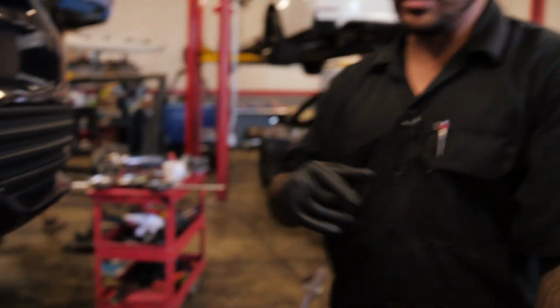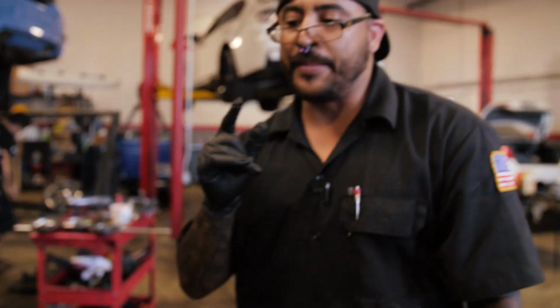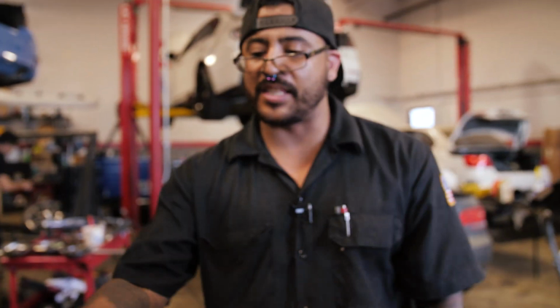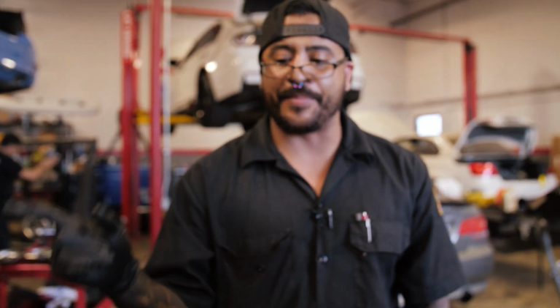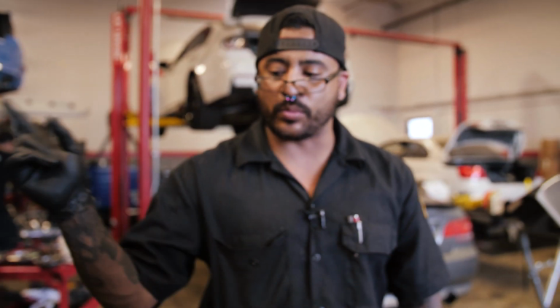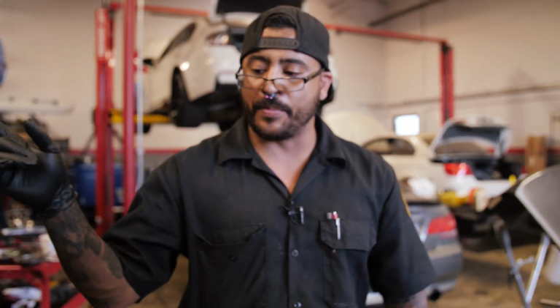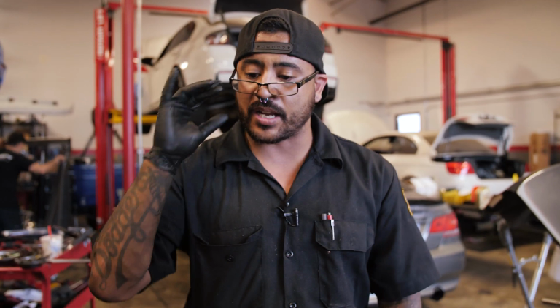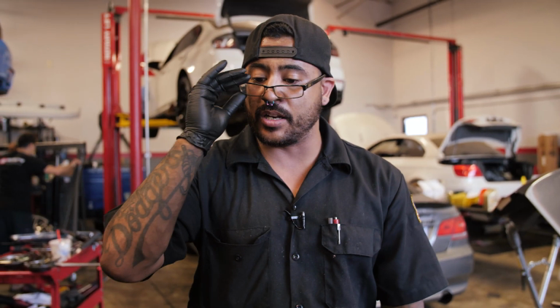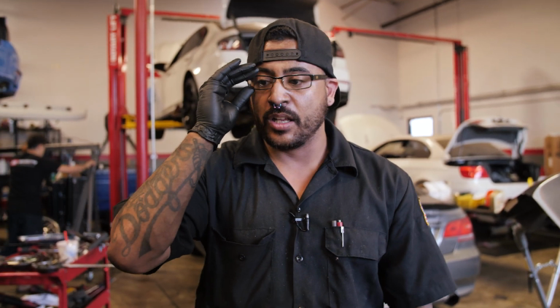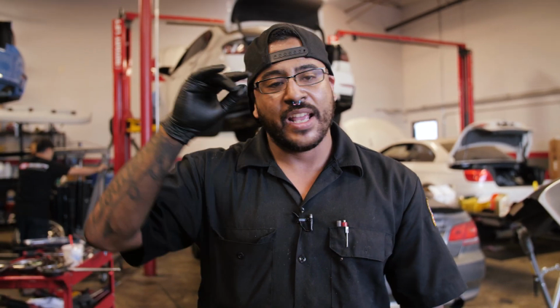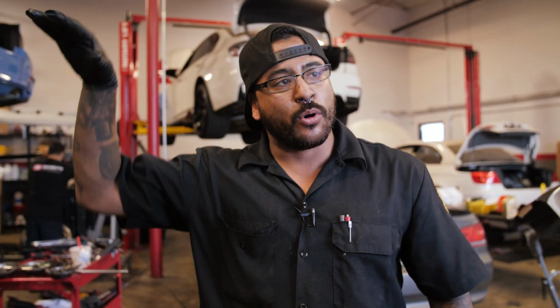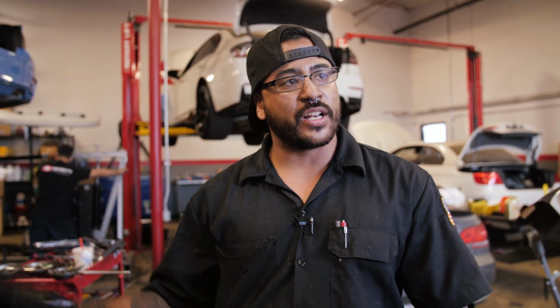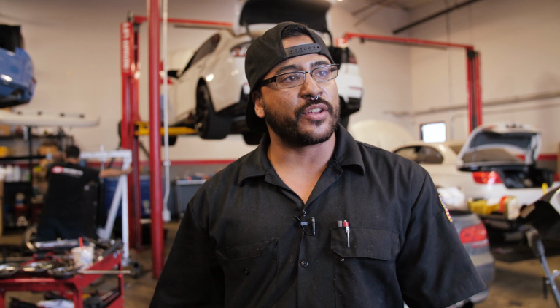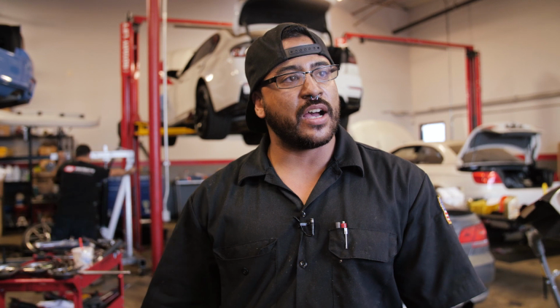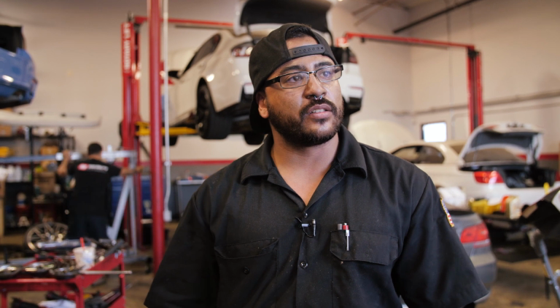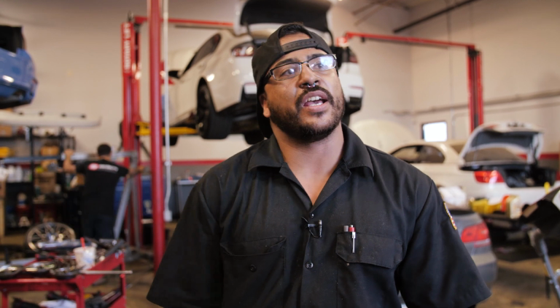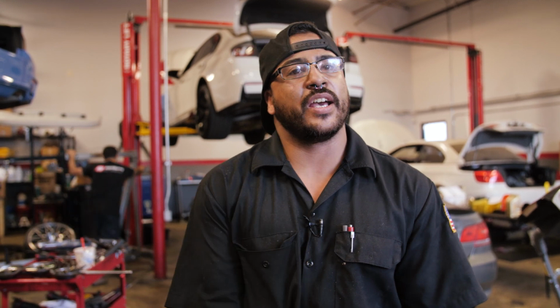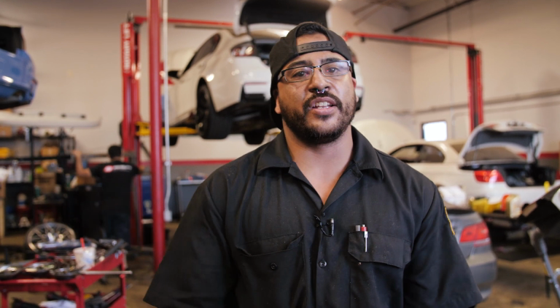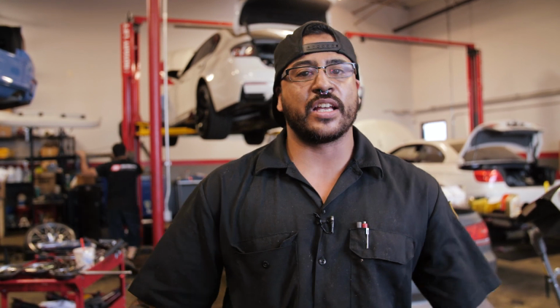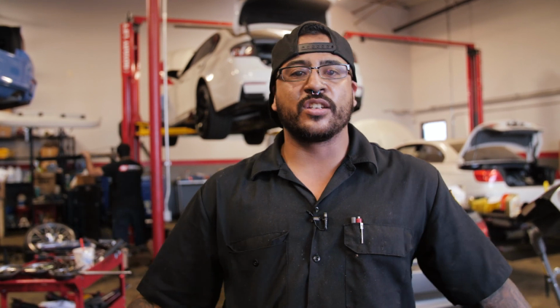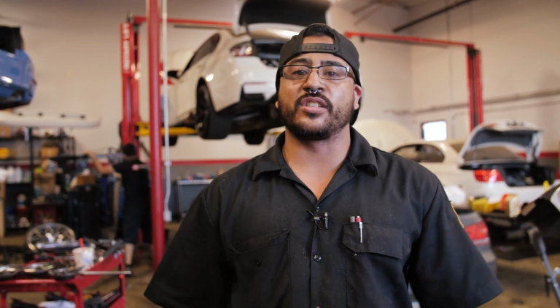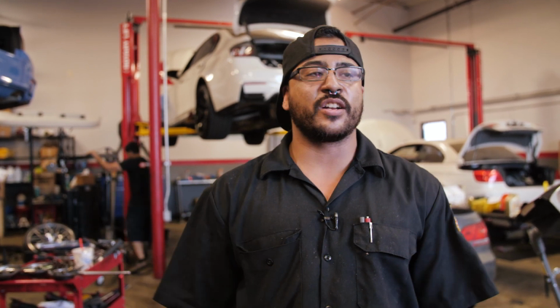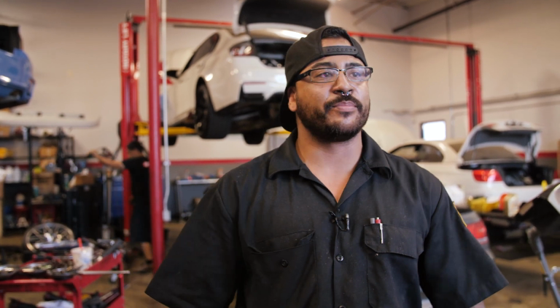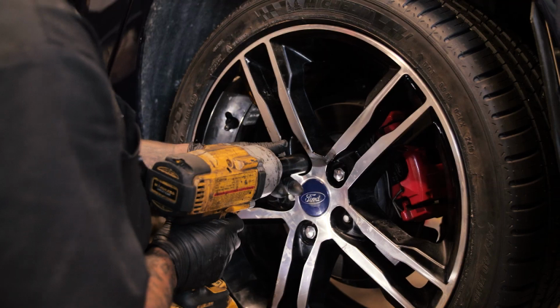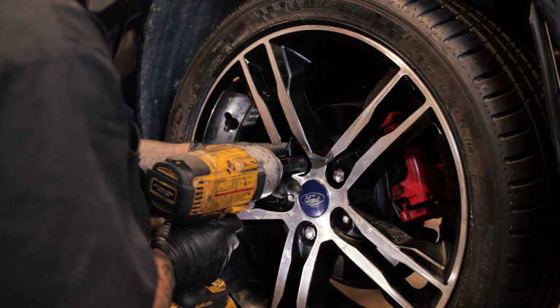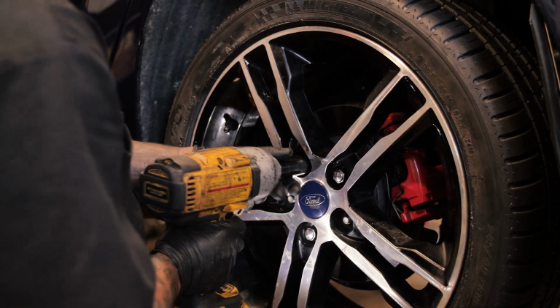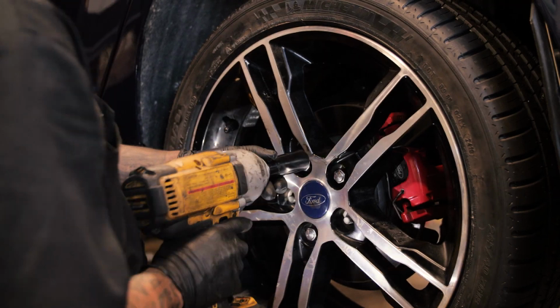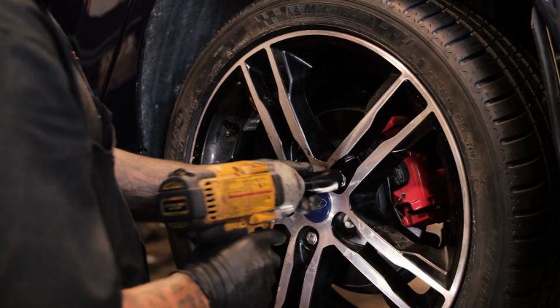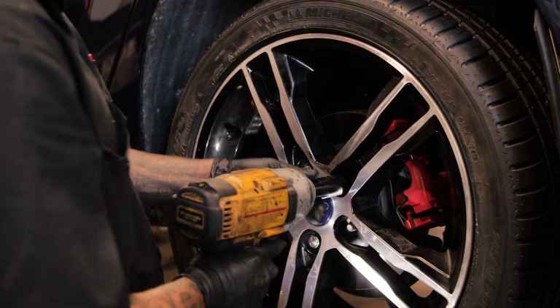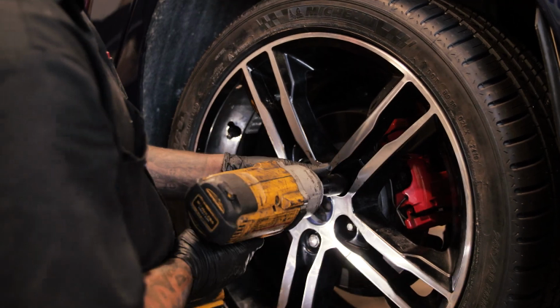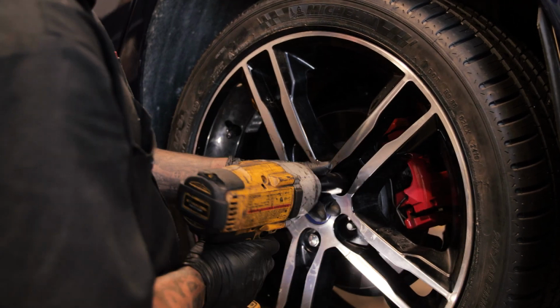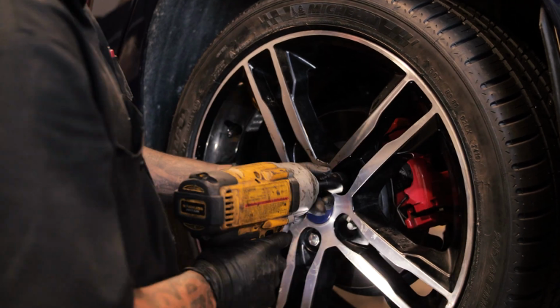Let me slap this wheel back on and we'll get it on the ground, and you guys can do a start-up. We'll see you next time — take a look.